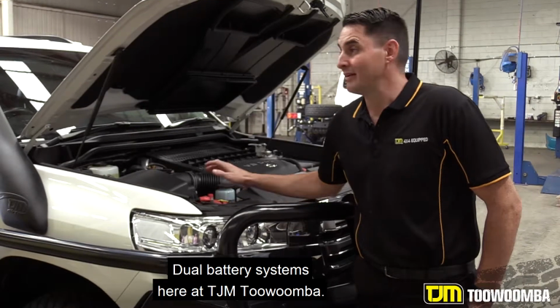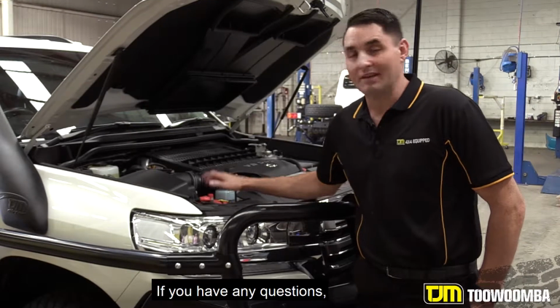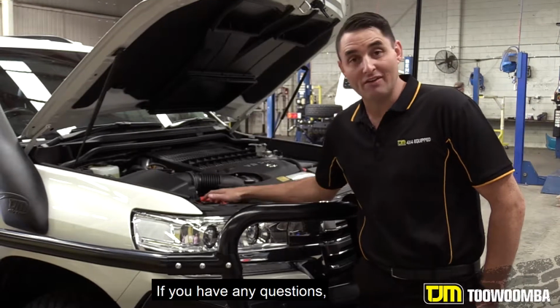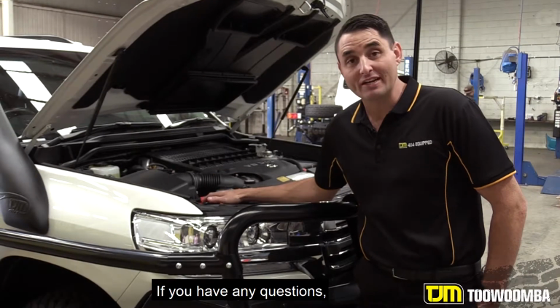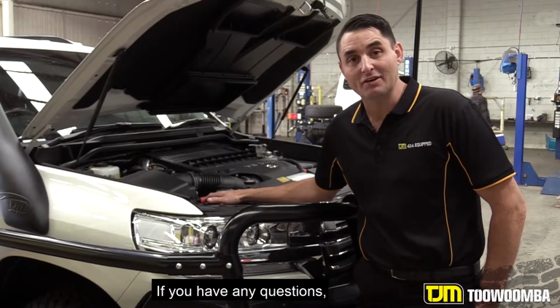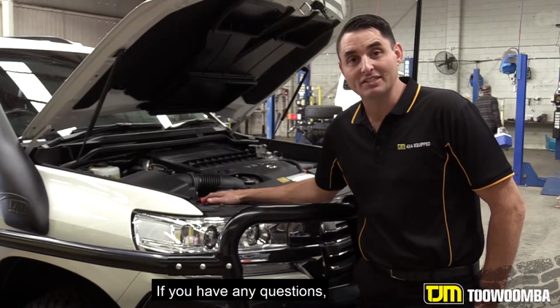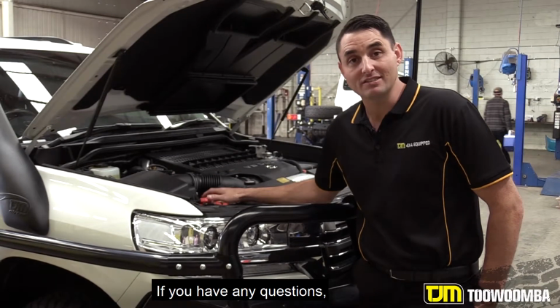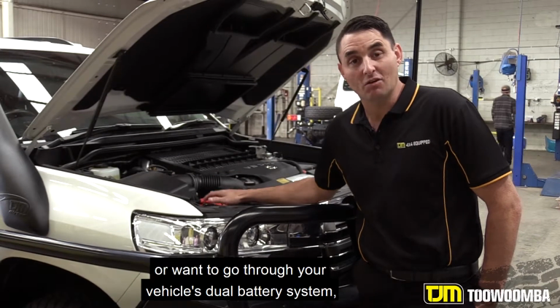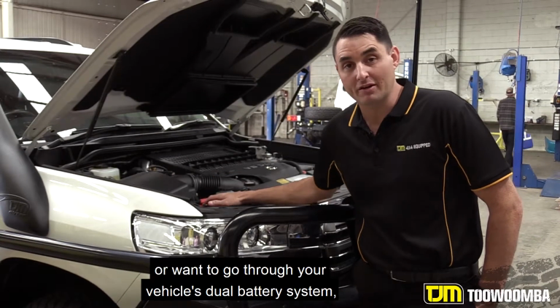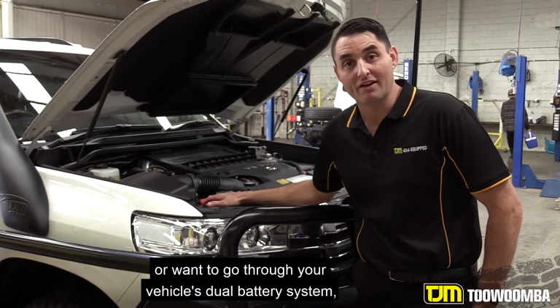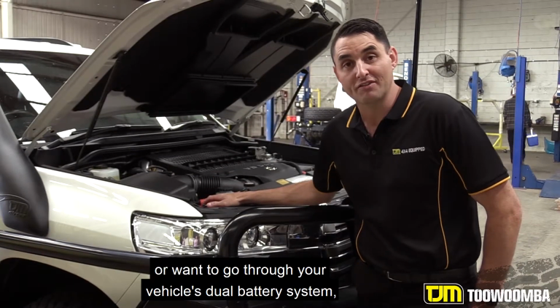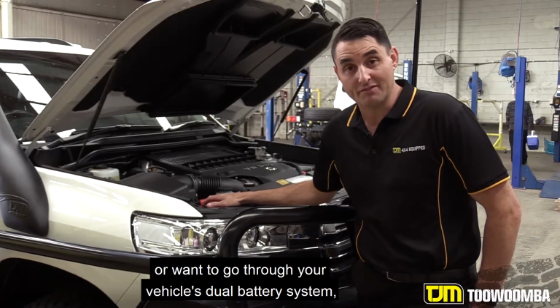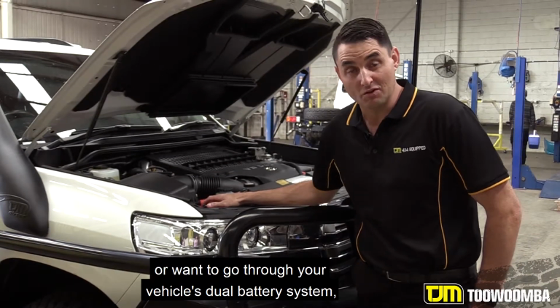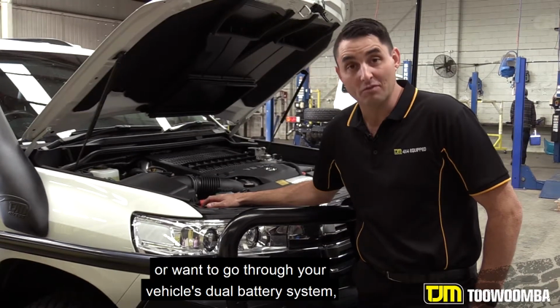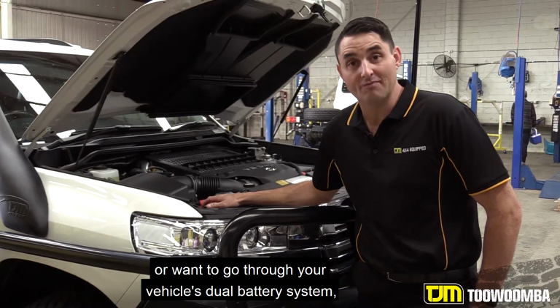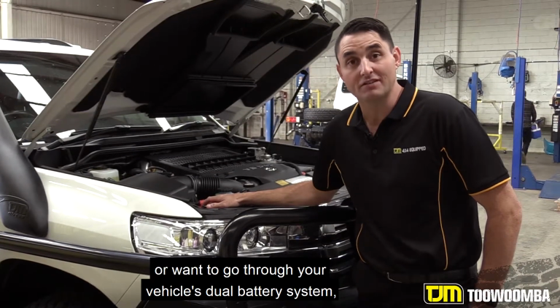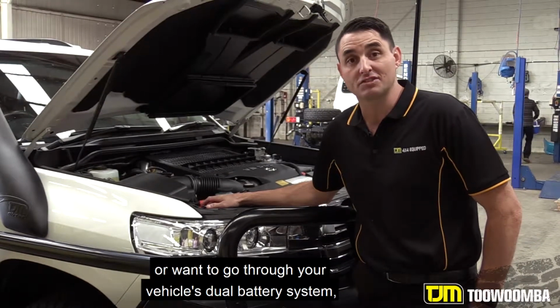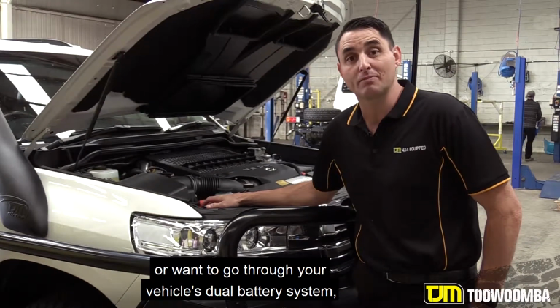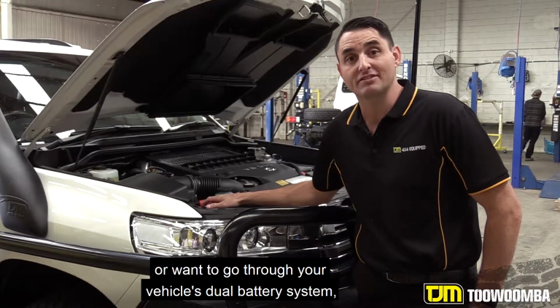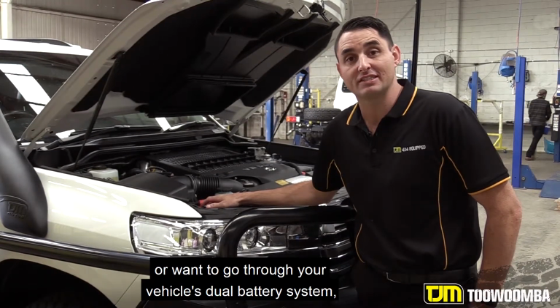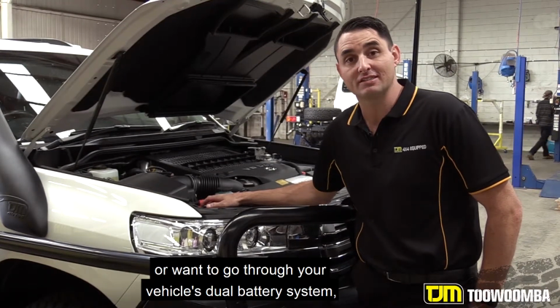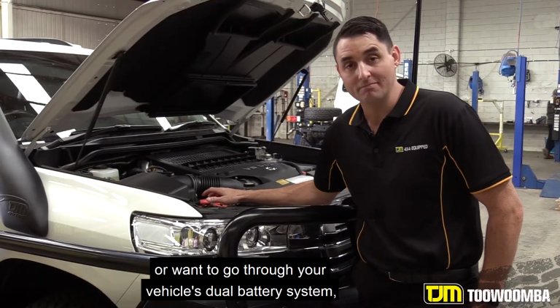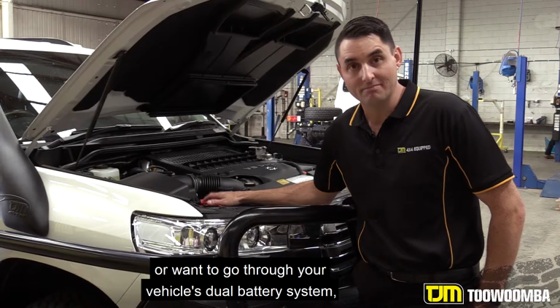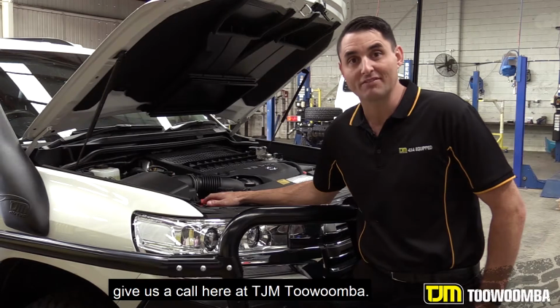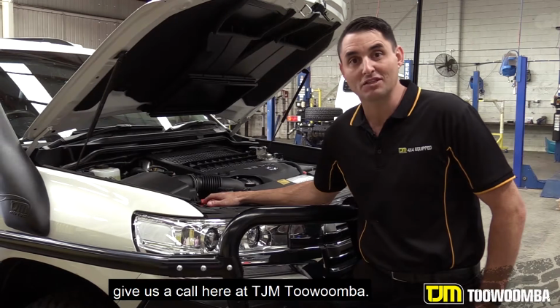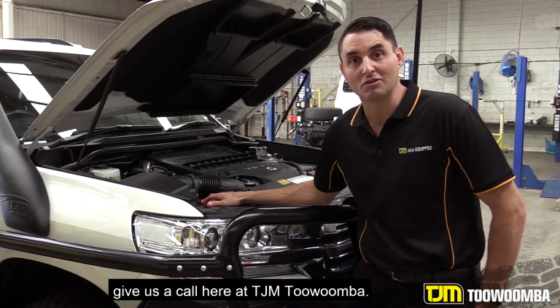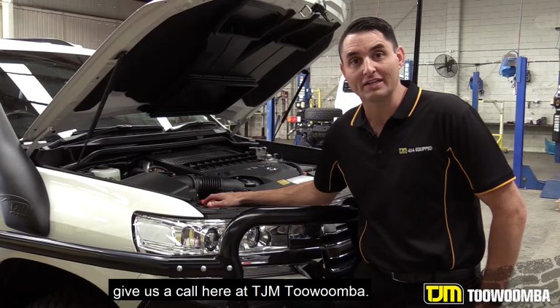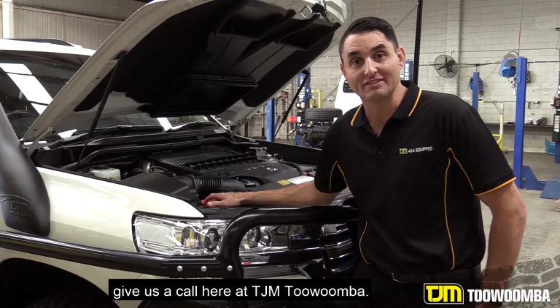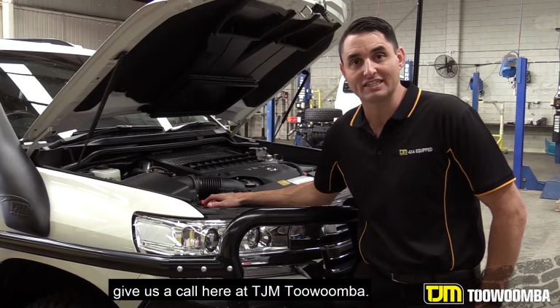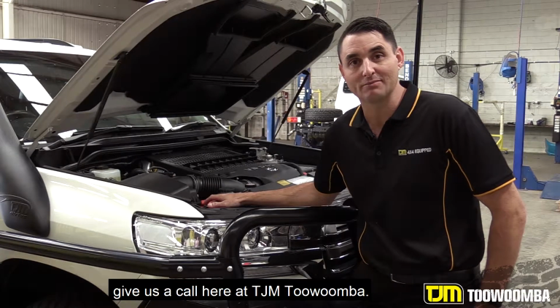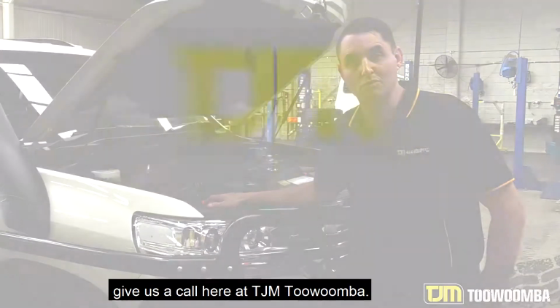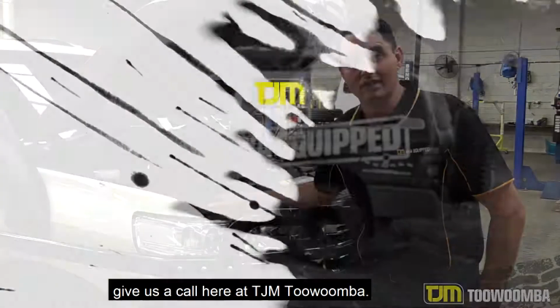If you have any questions or want to go through your vehicle's dual battery system, give us a call here at TJM Toowoomba.